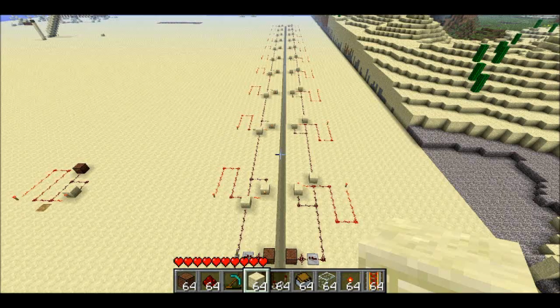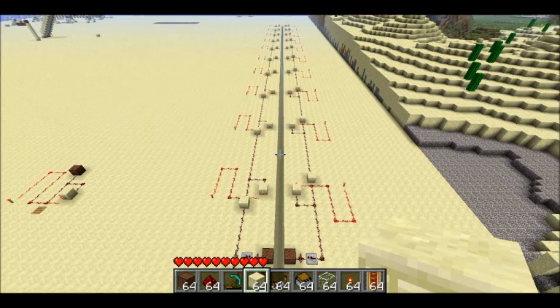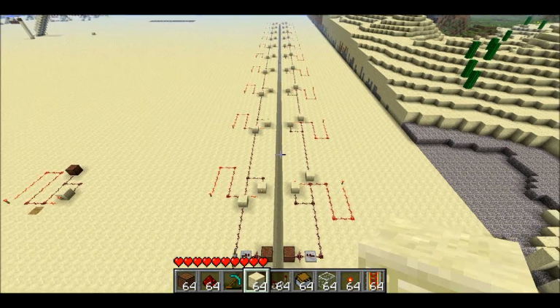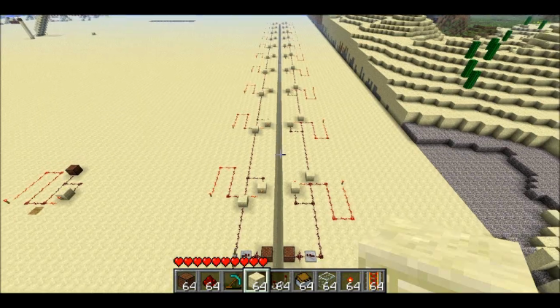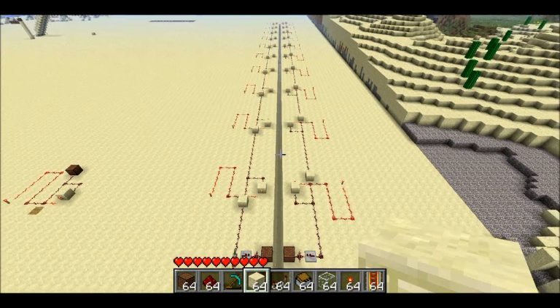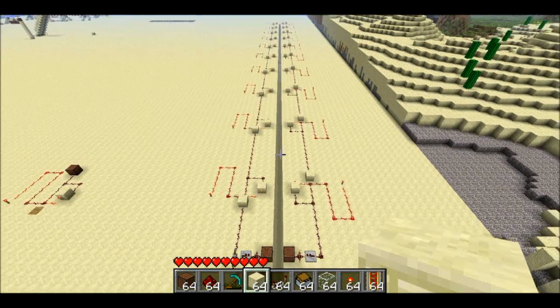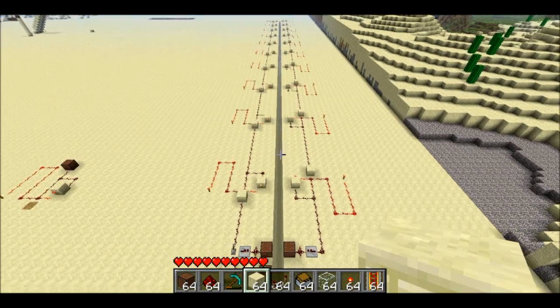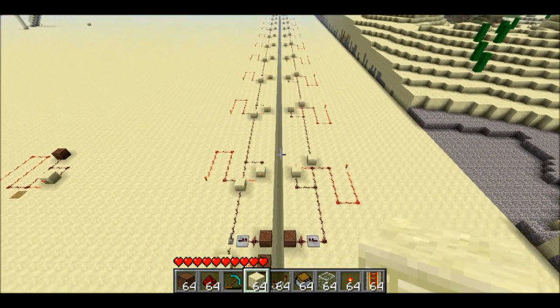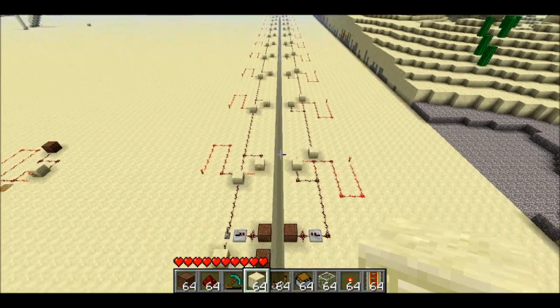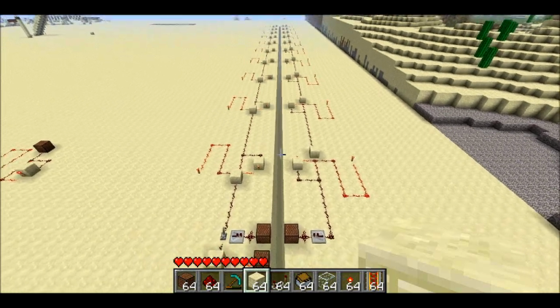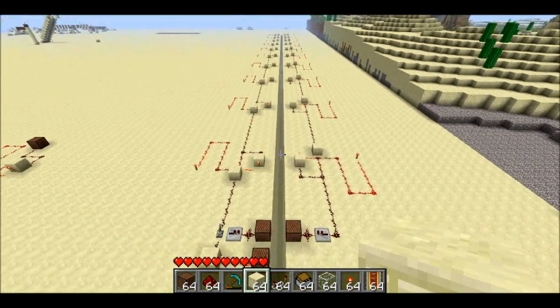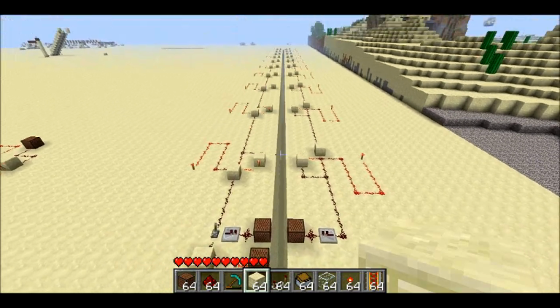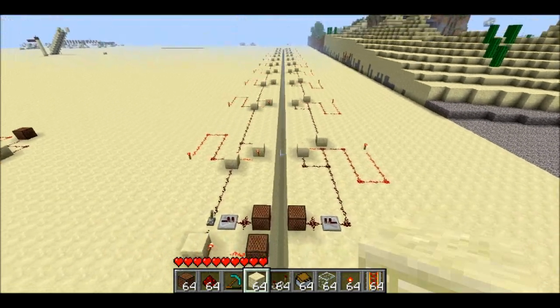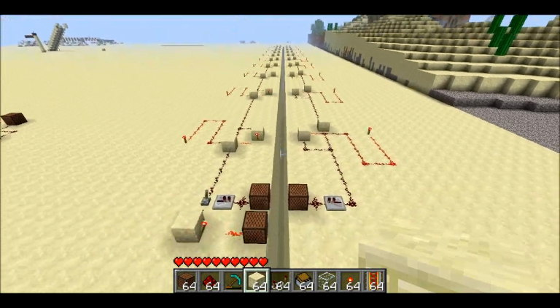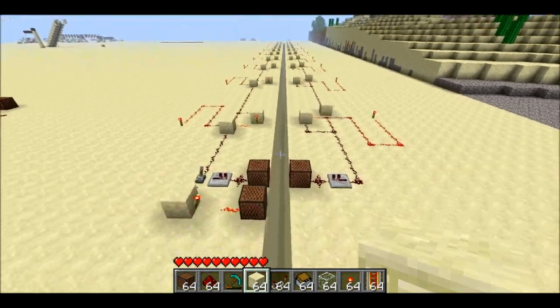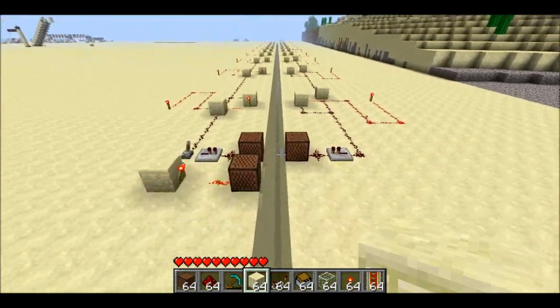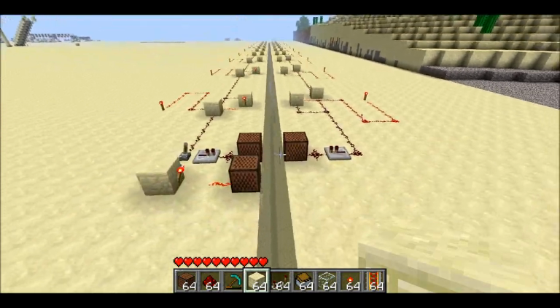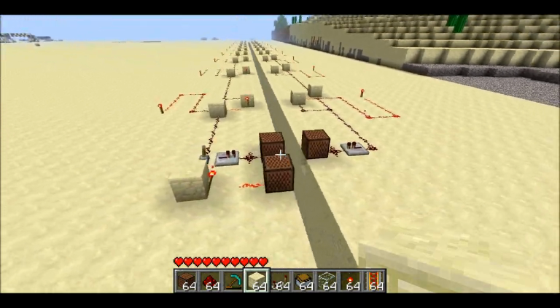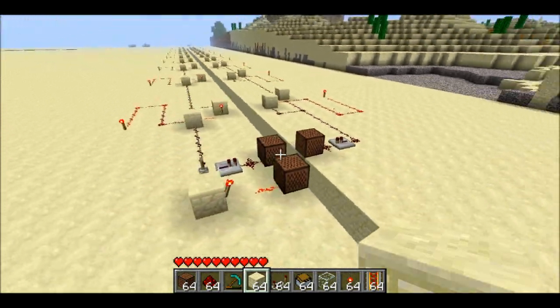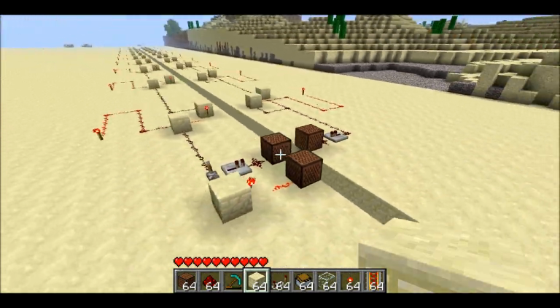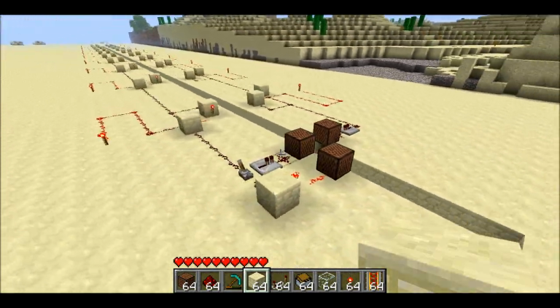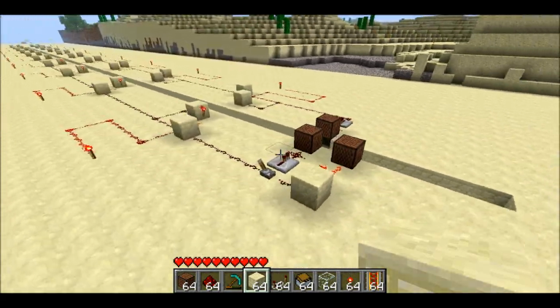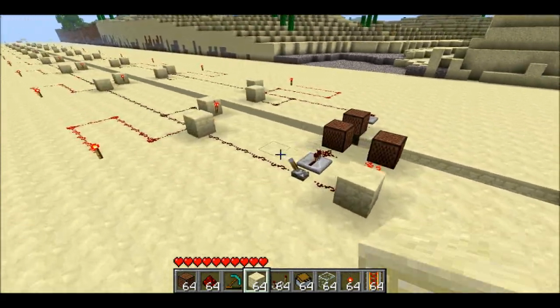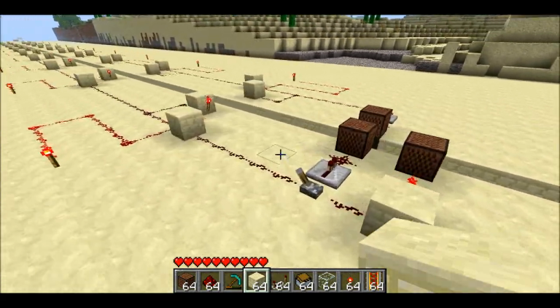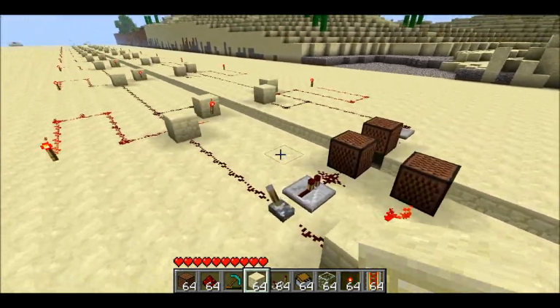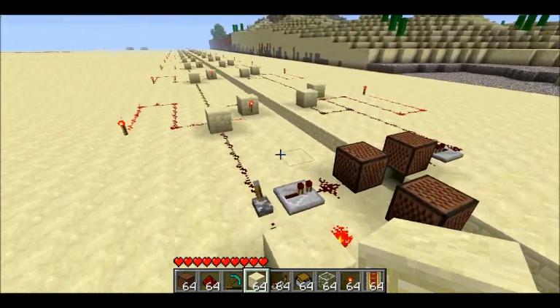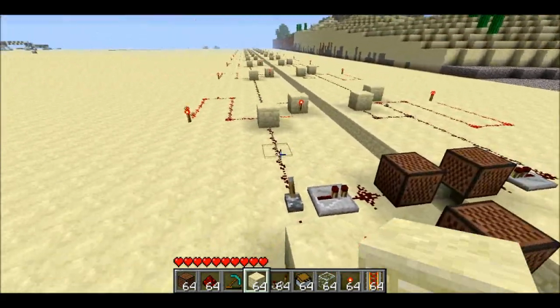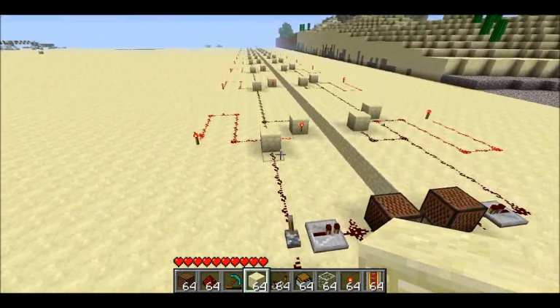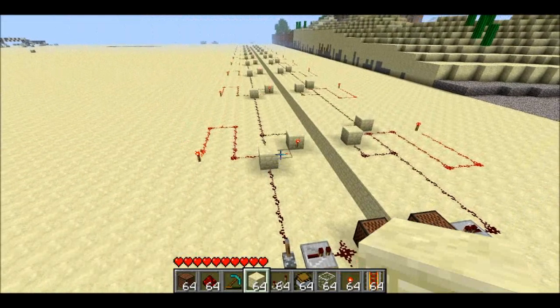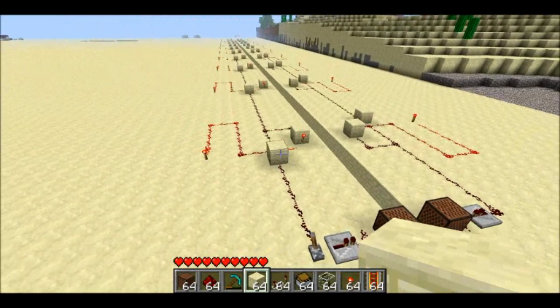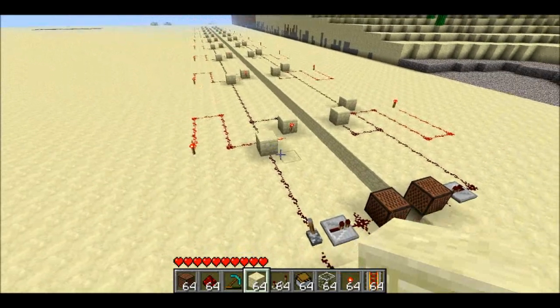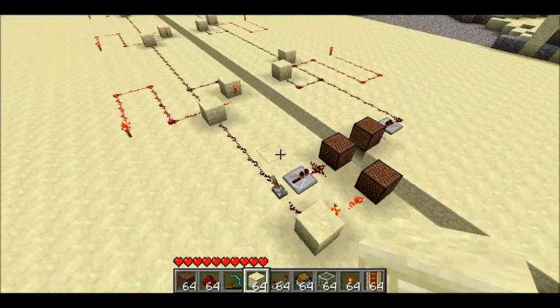Welcome back, Zeppling here. Today I've got yet another version of Instant Wire. This time it doesn't use any pistons at all.